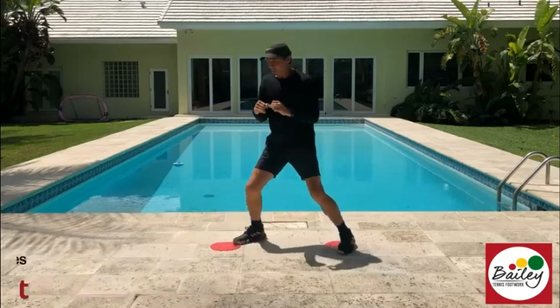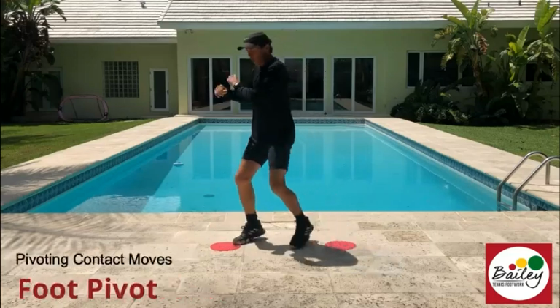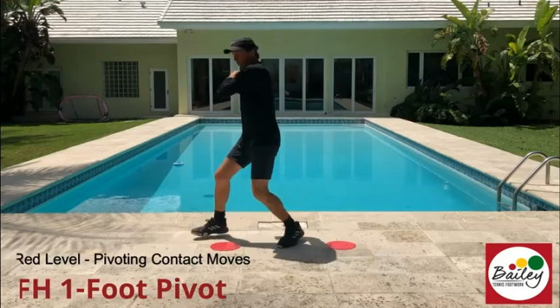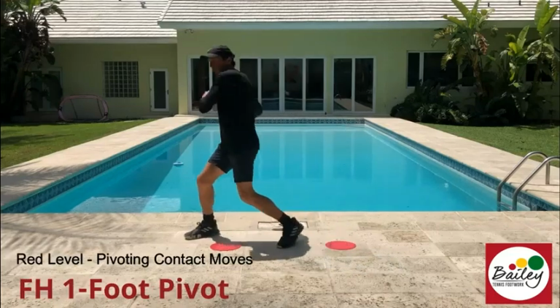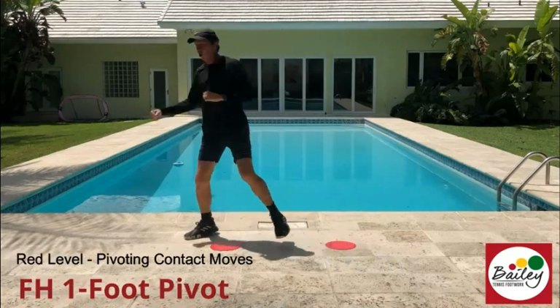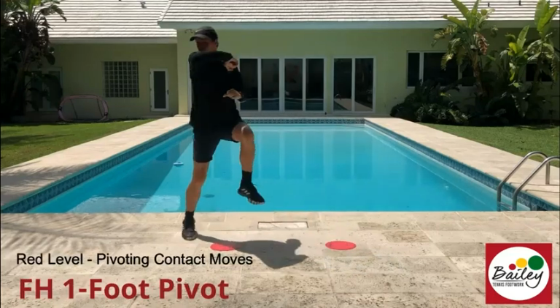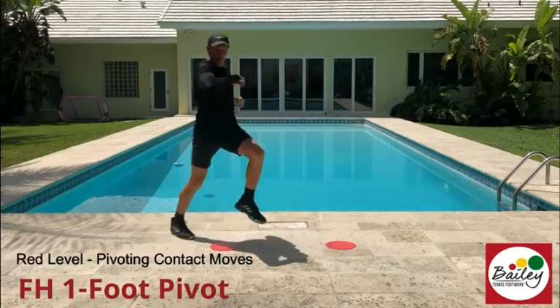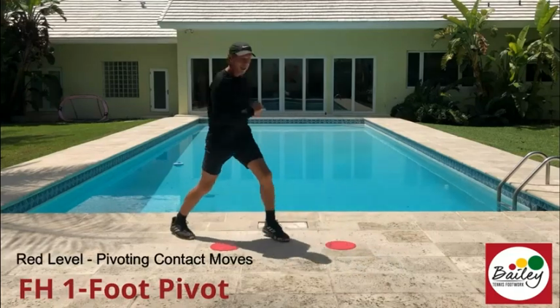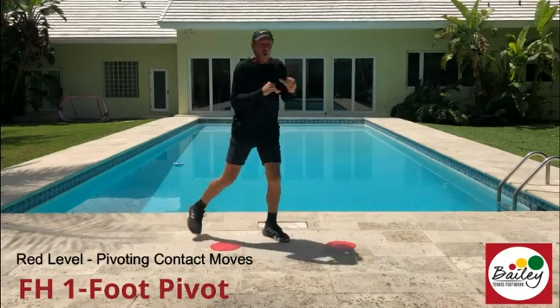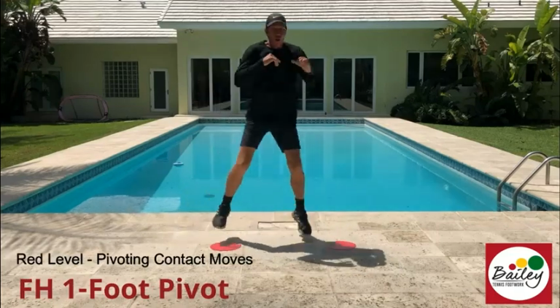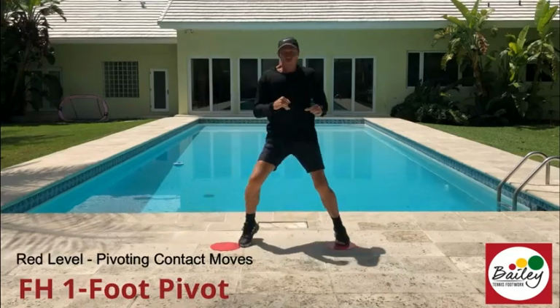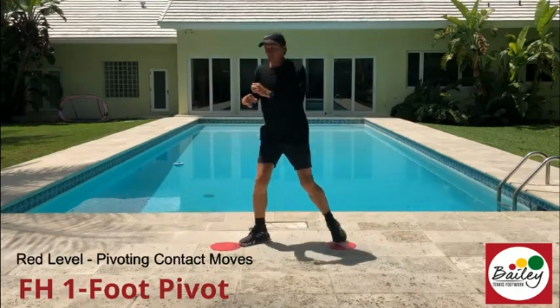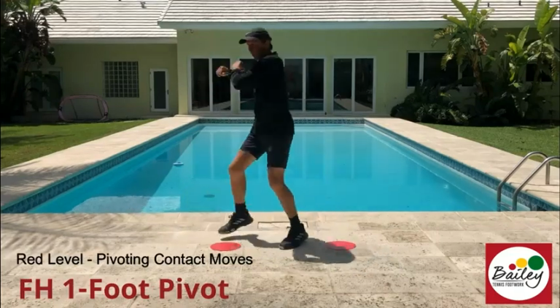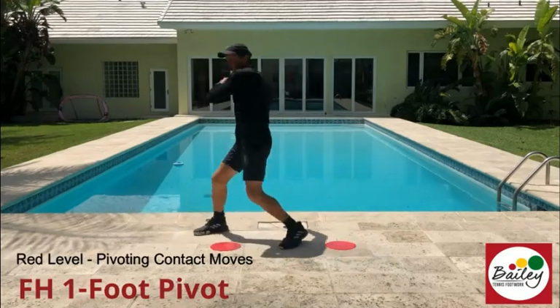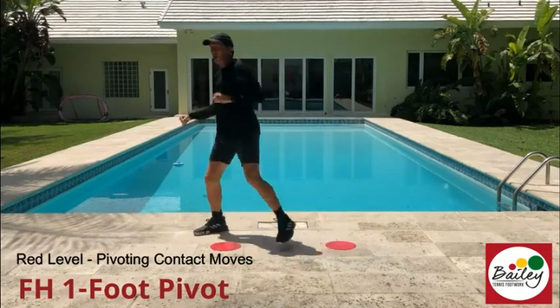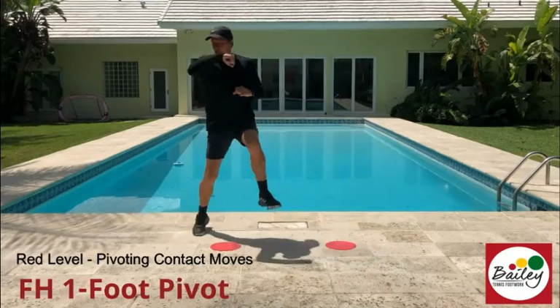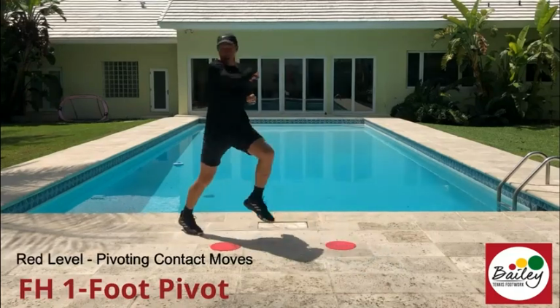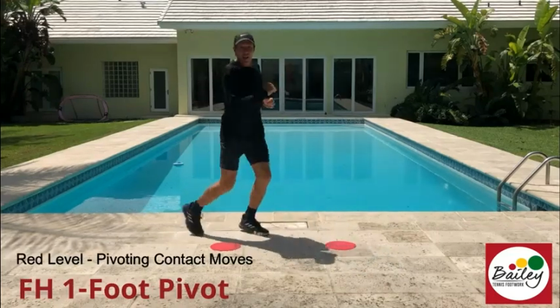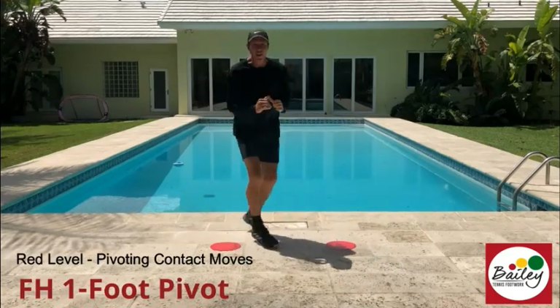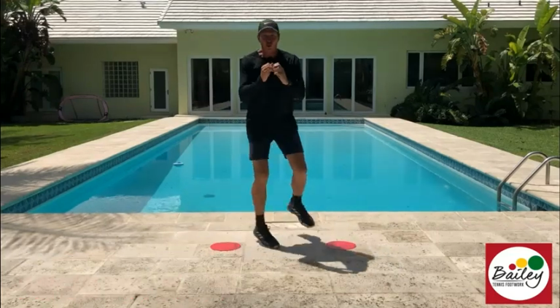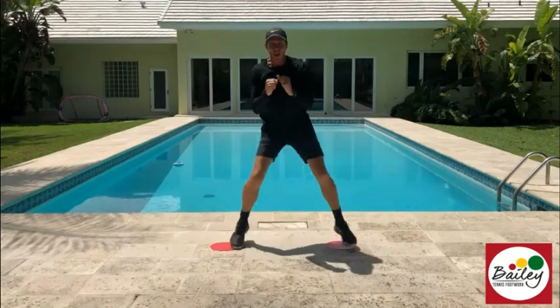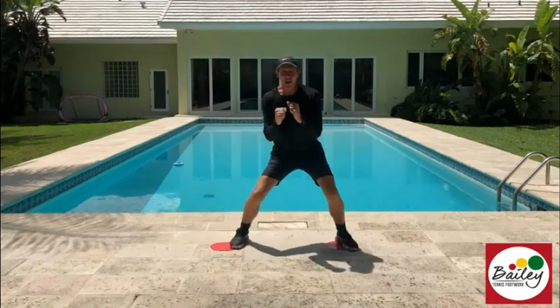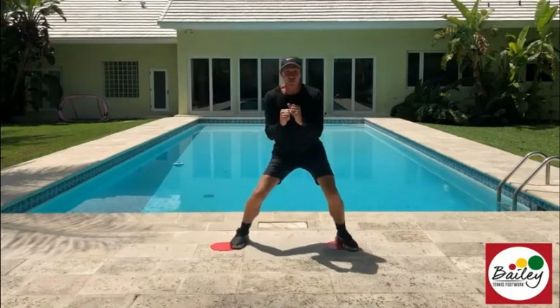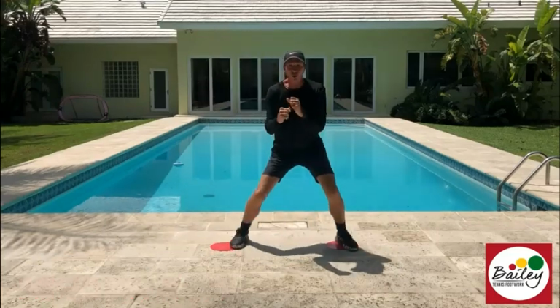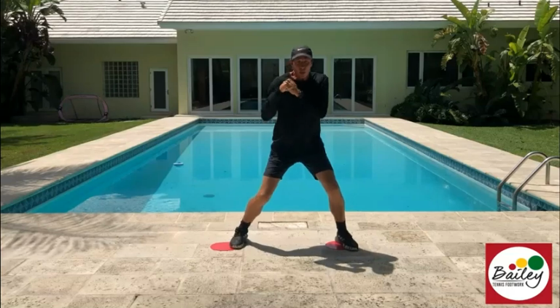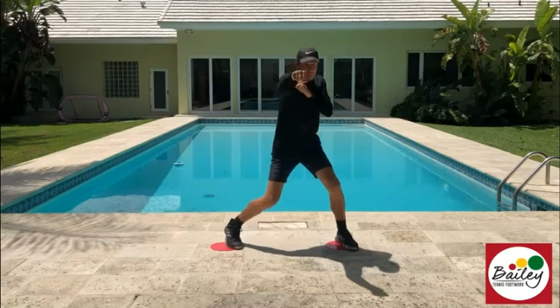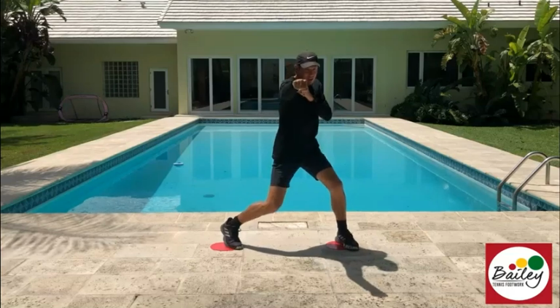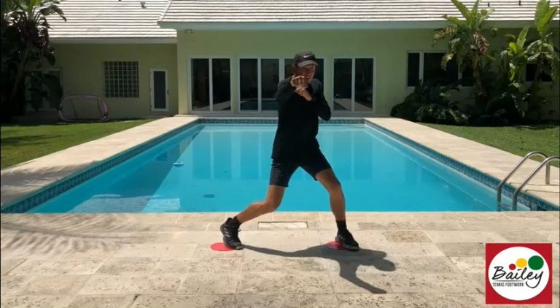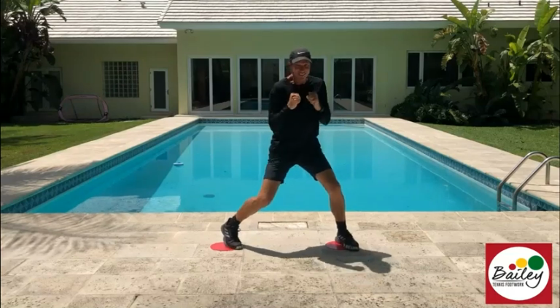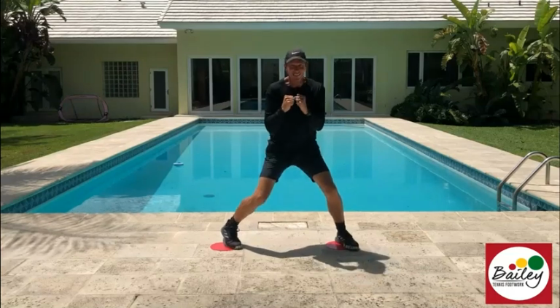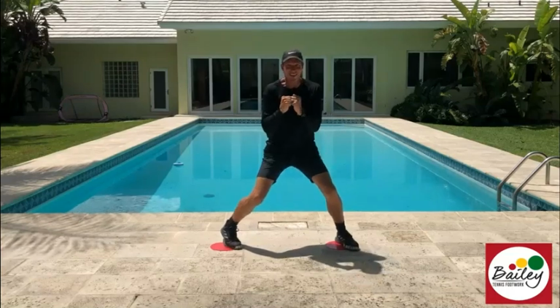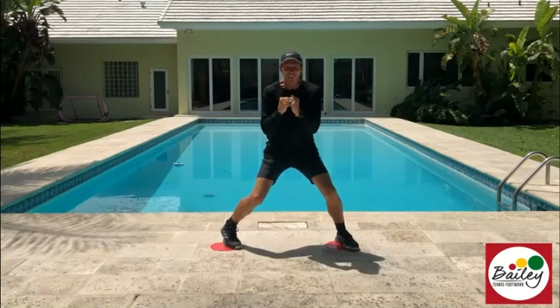One foot pivot with the hook, one foot pivot with the hook. That's red level boxing — well done!